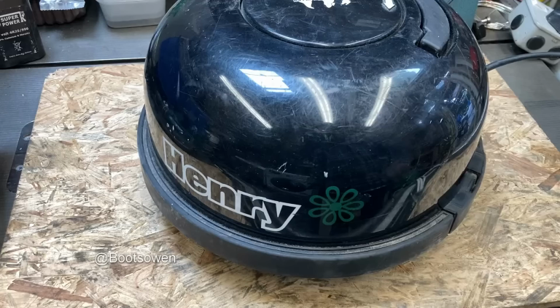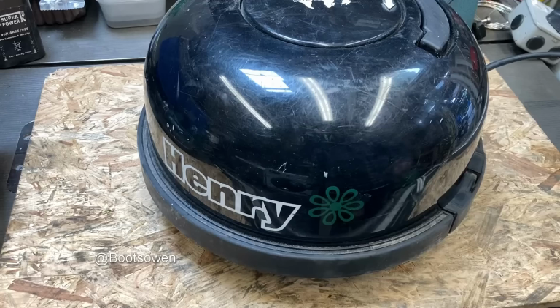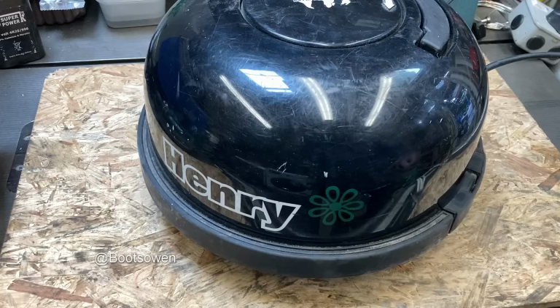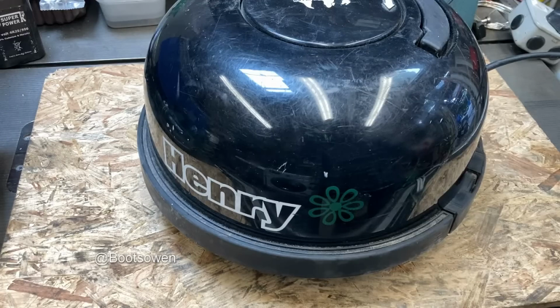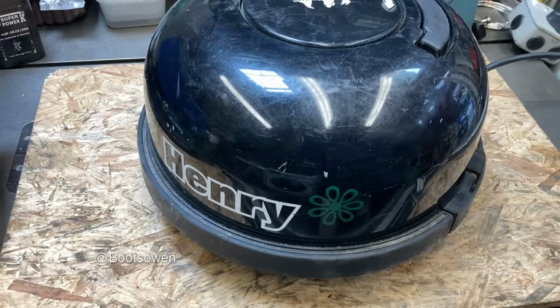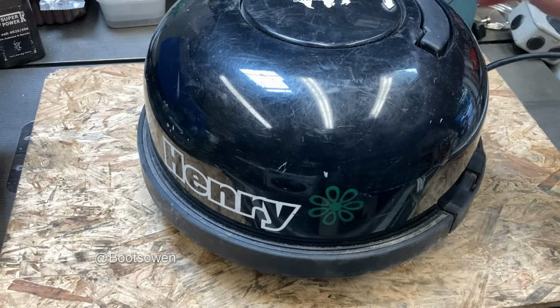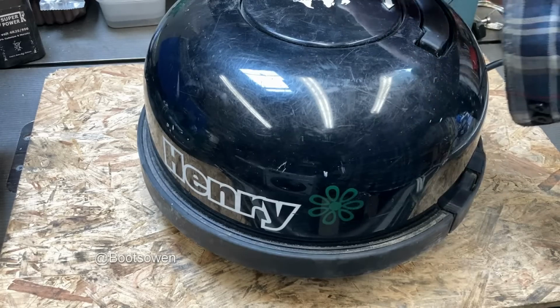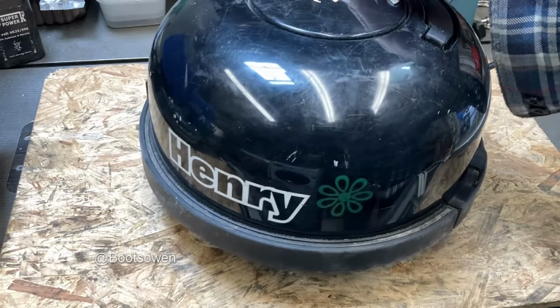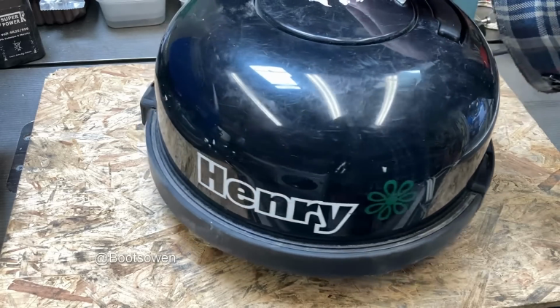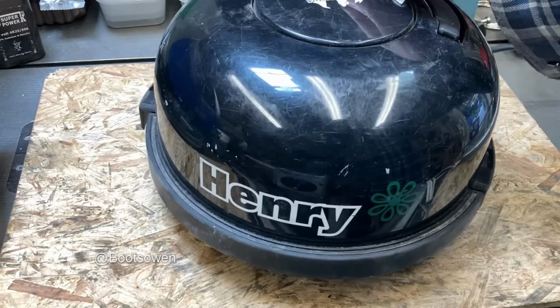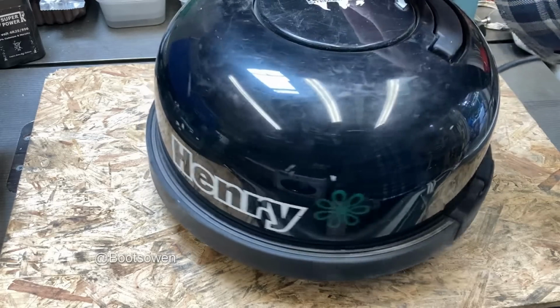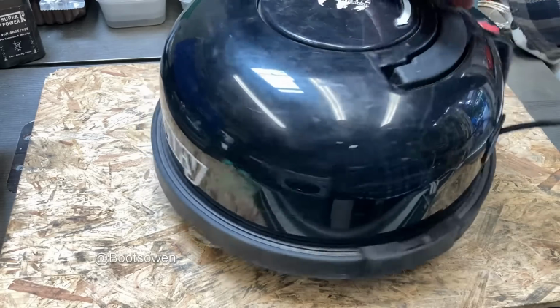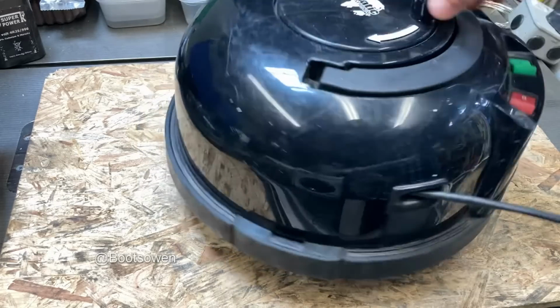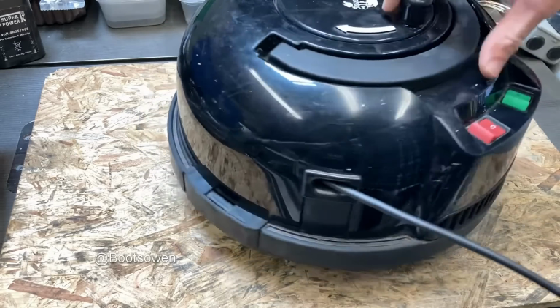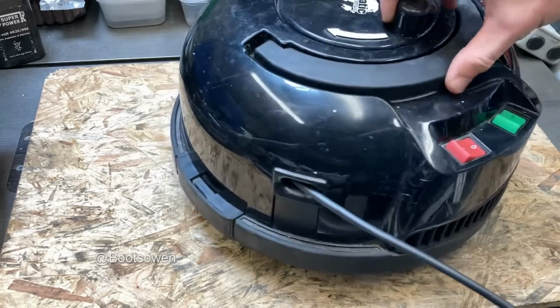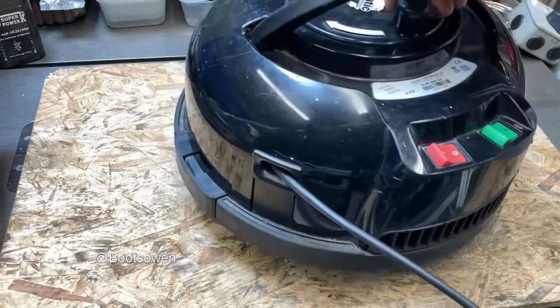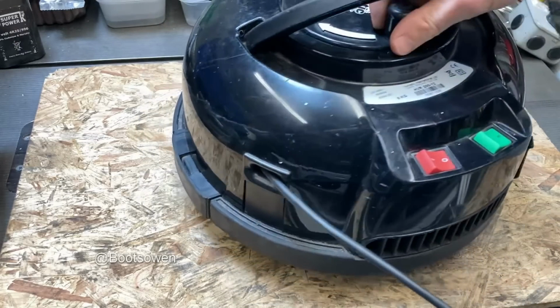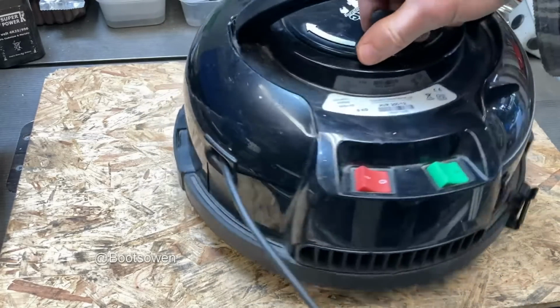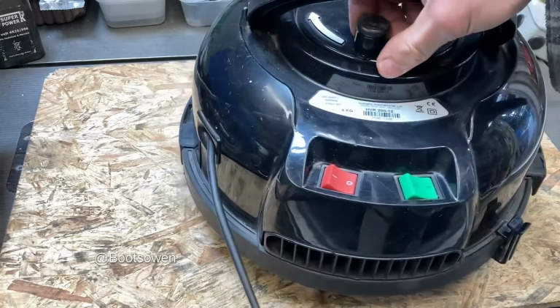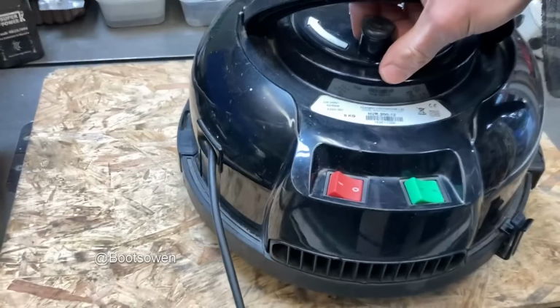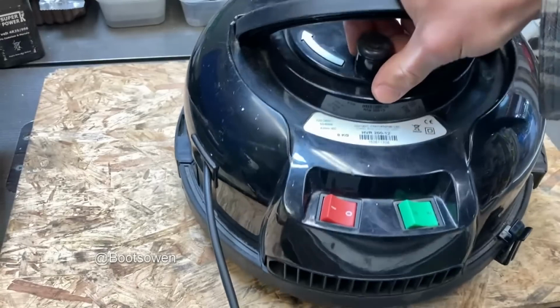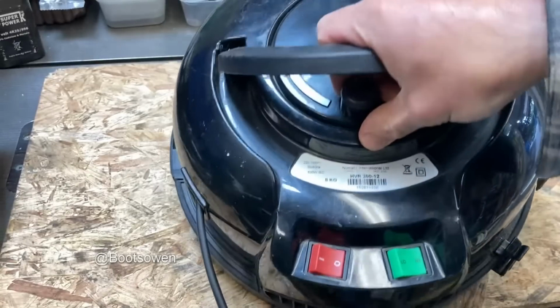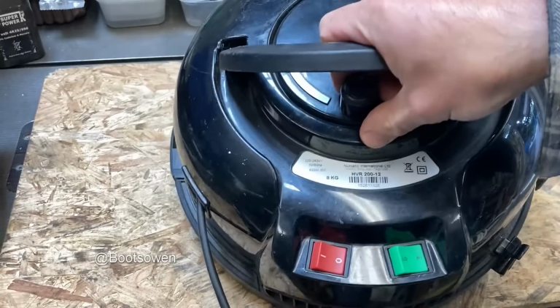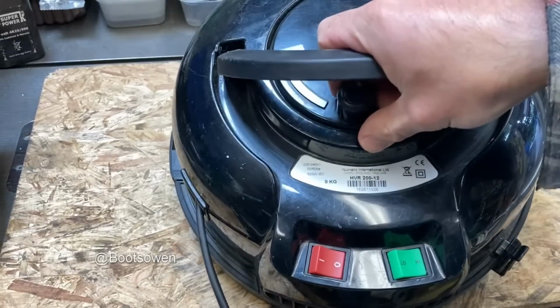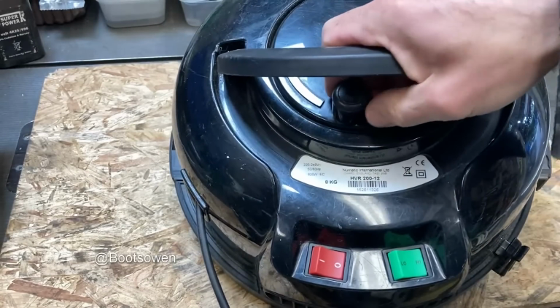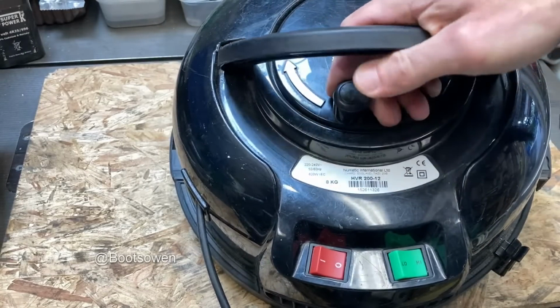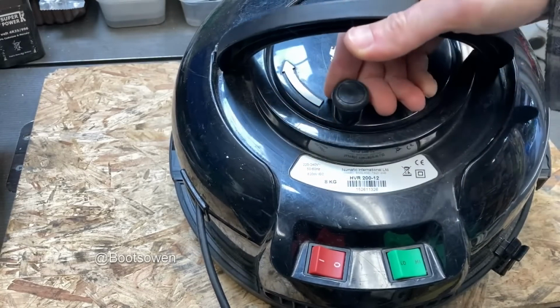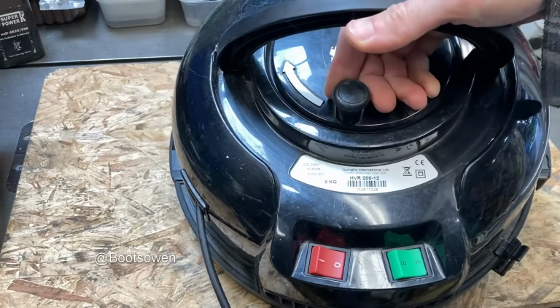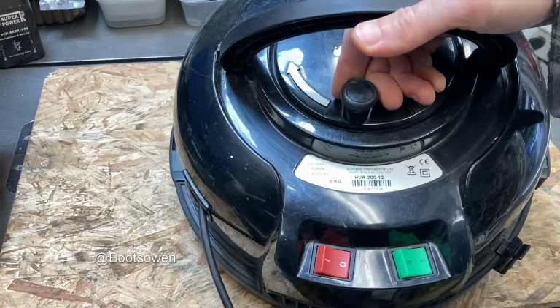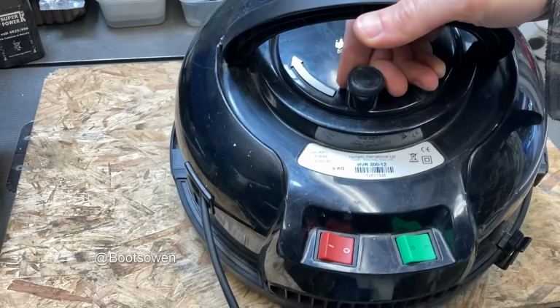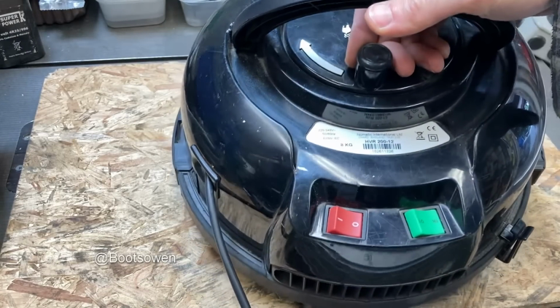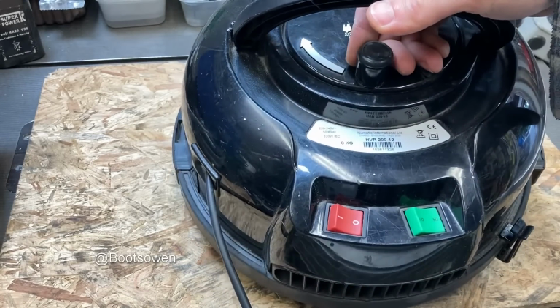Hey there, Boots Owen here. This is a Hi-Low Henry. Let's have a look at it. It's a HVR 200-12.